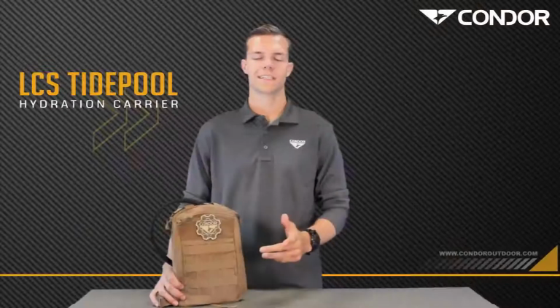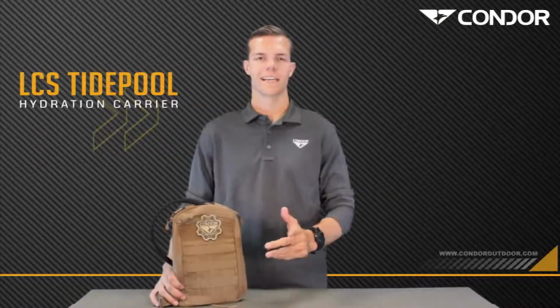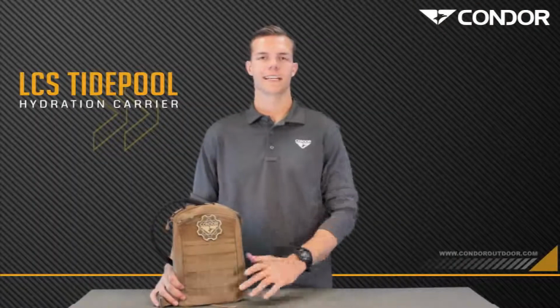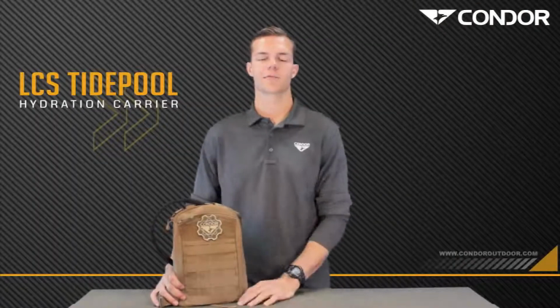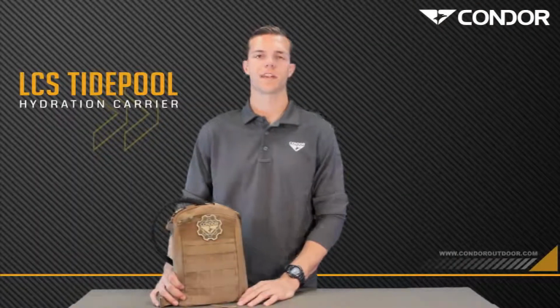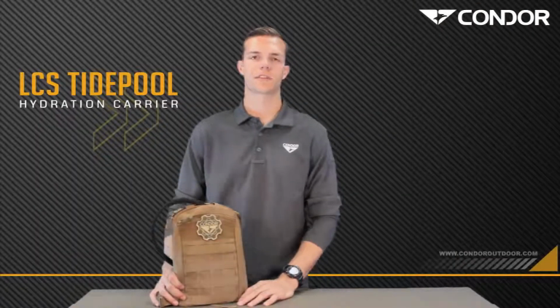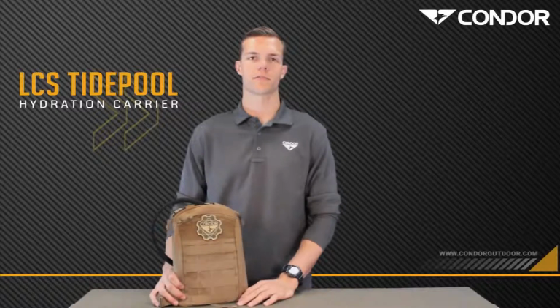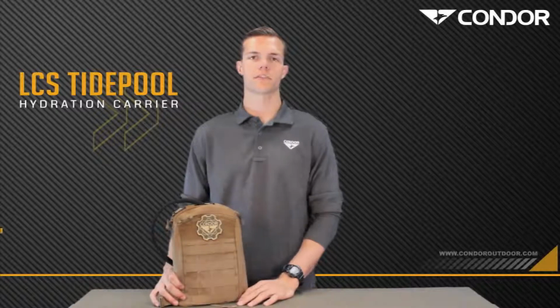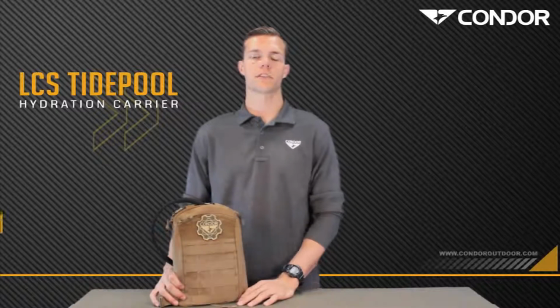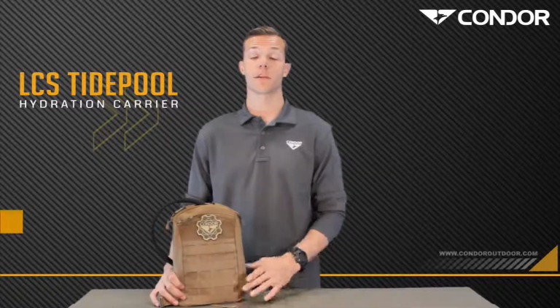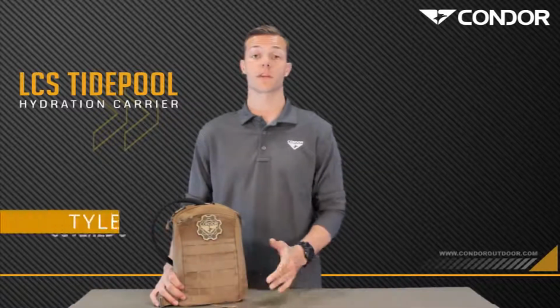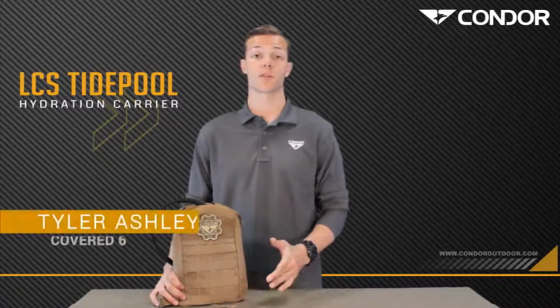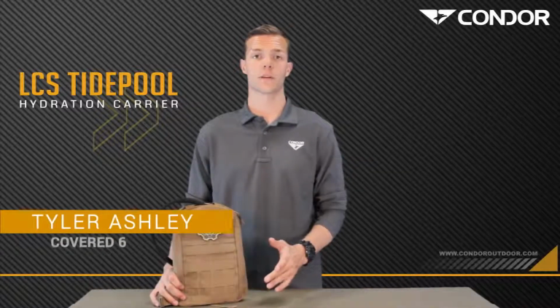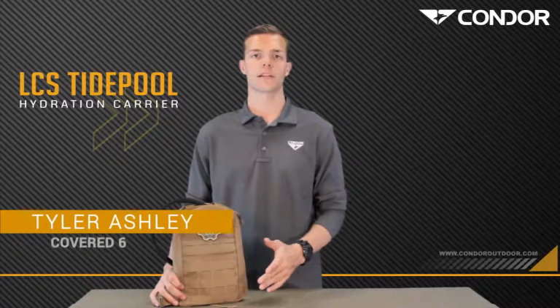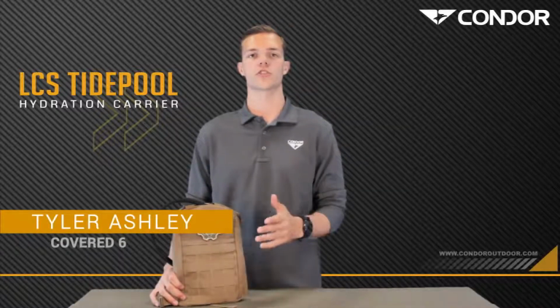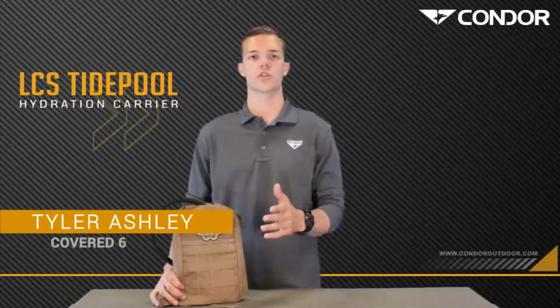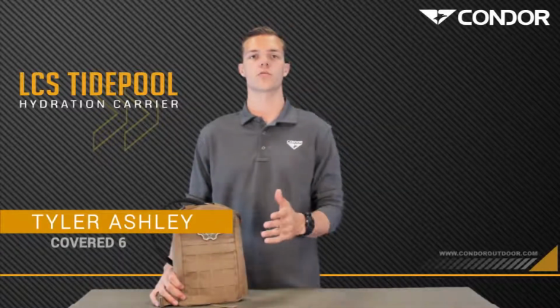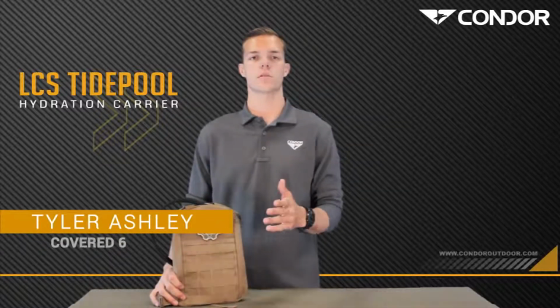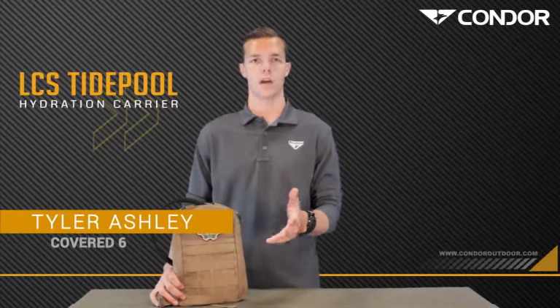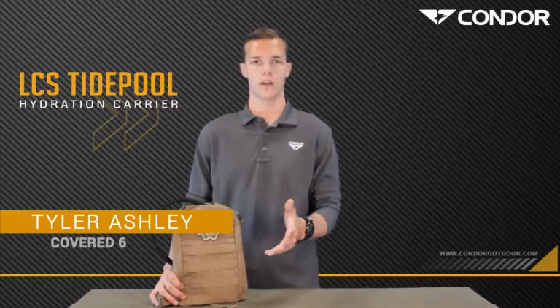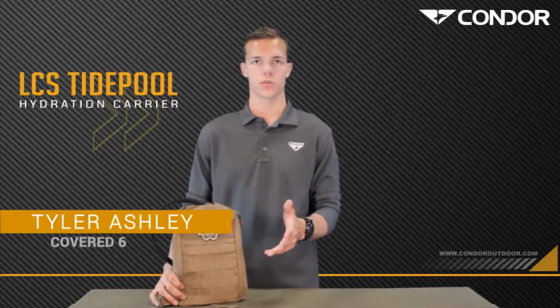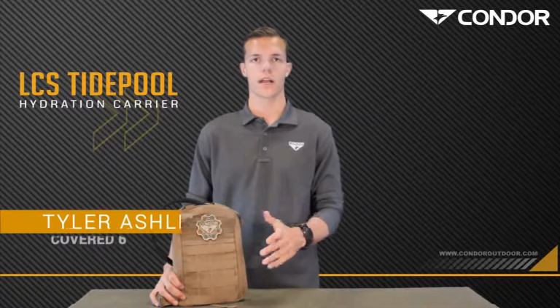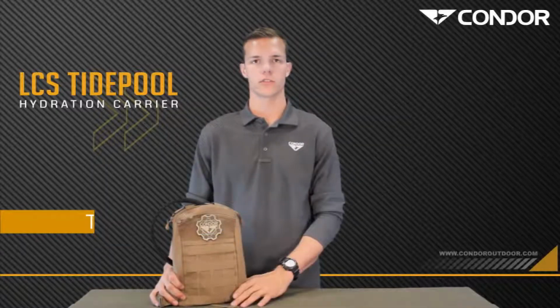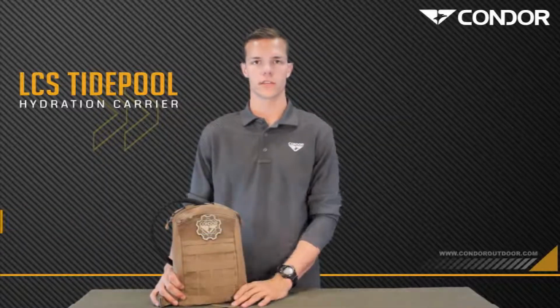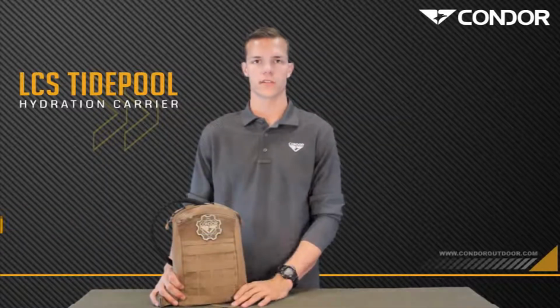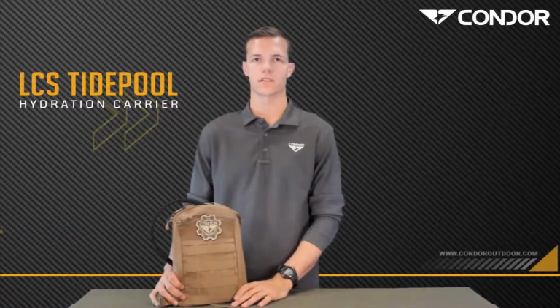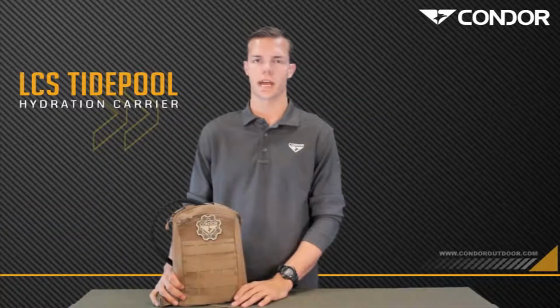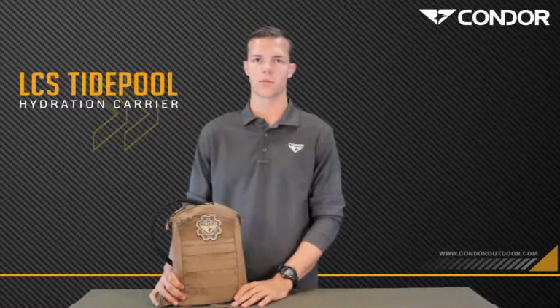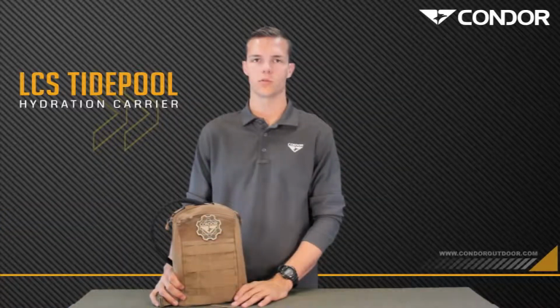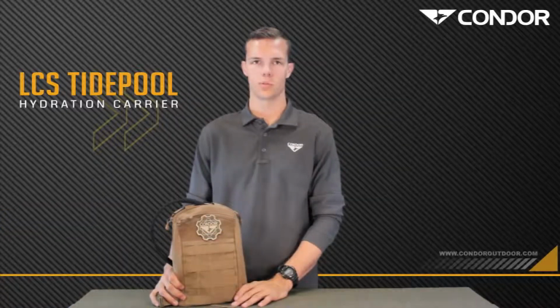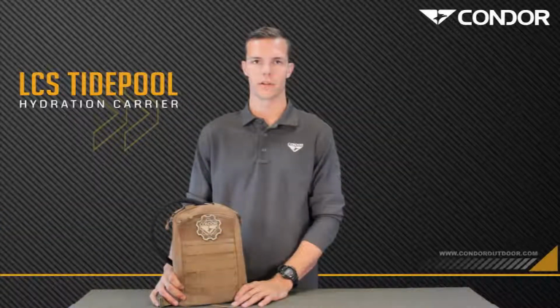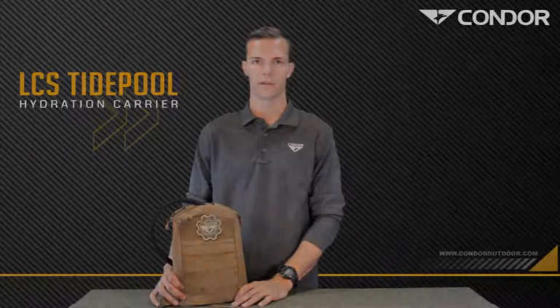Hey guys, I'm Tyler with Covered 6. I'm here with Condor today to show you the Condor LCS TiePool 2.0.